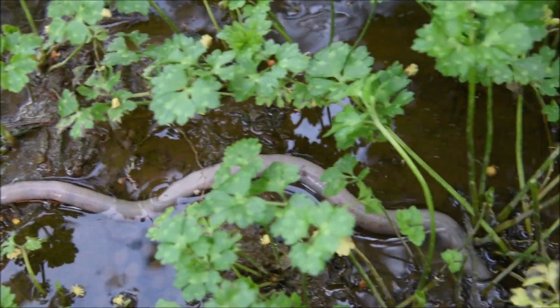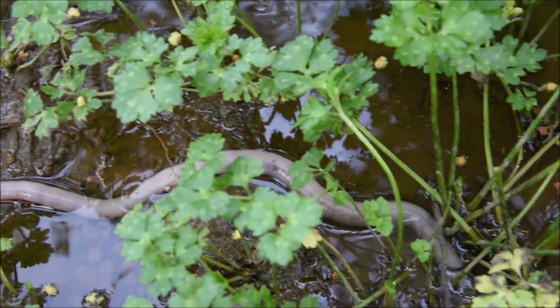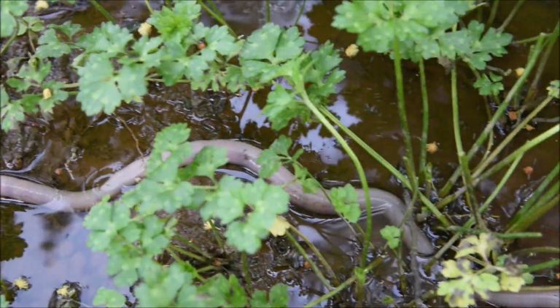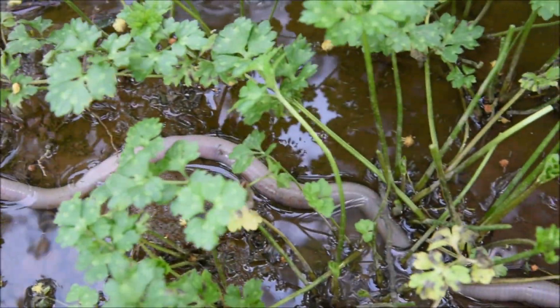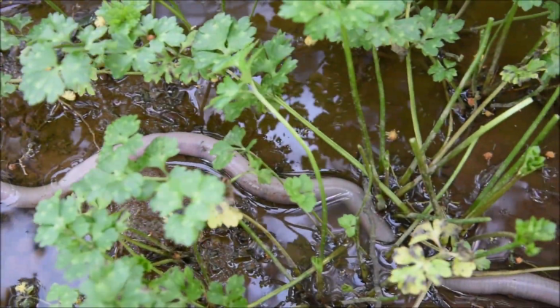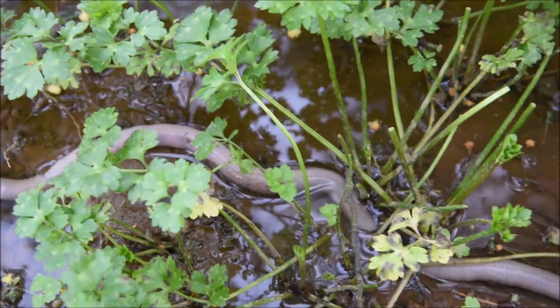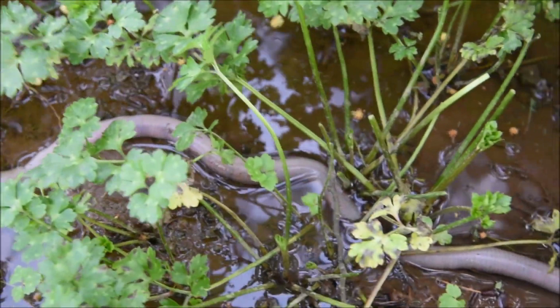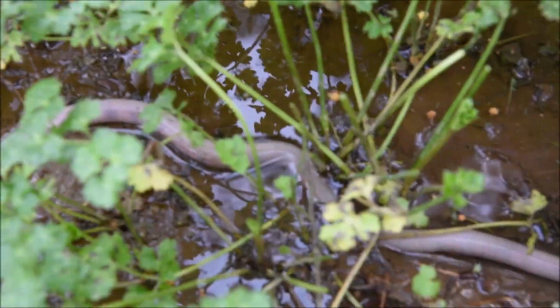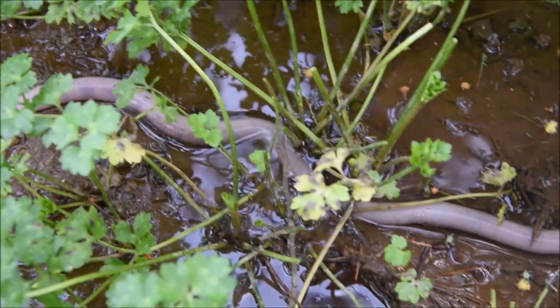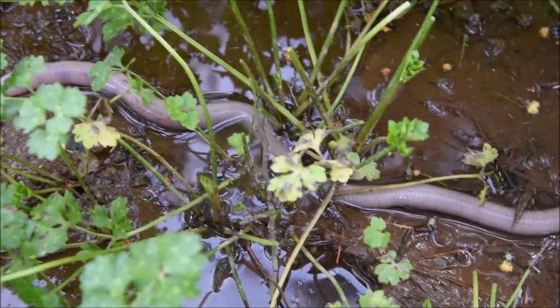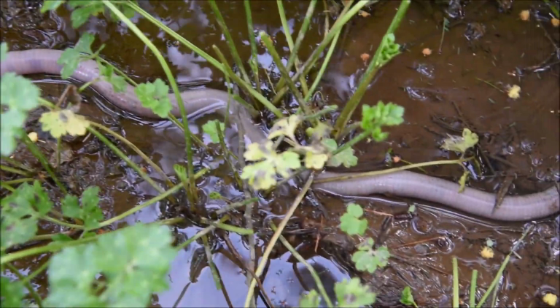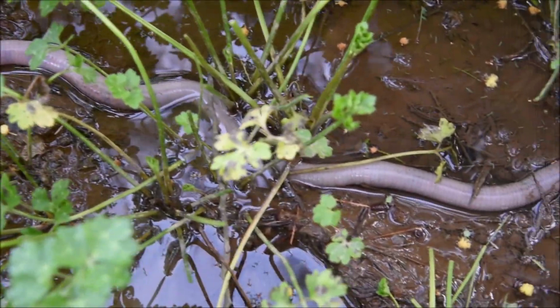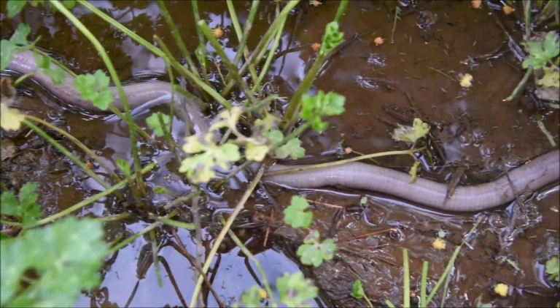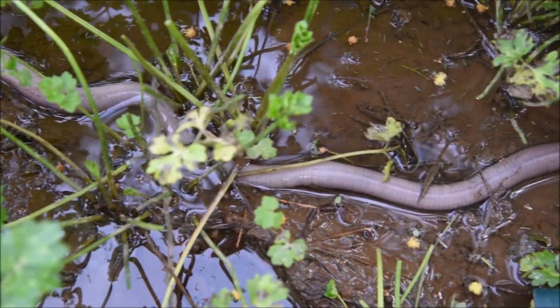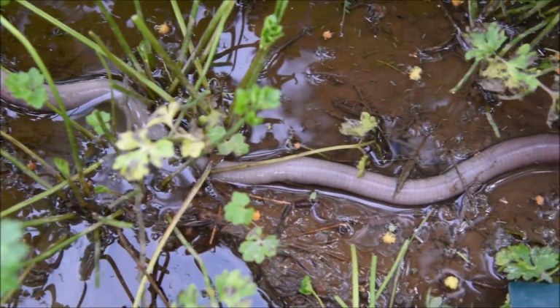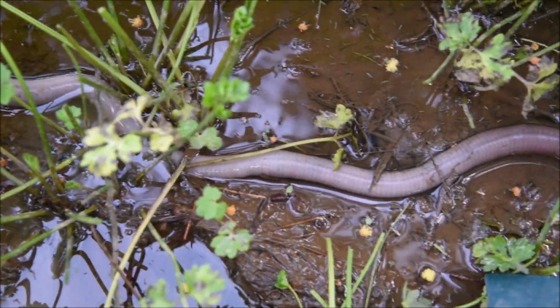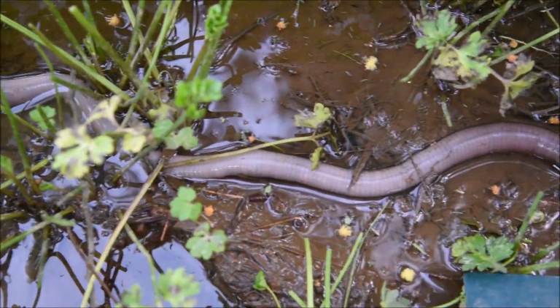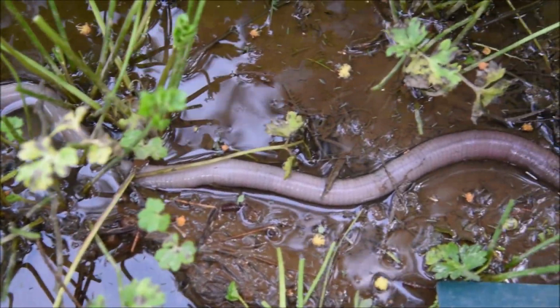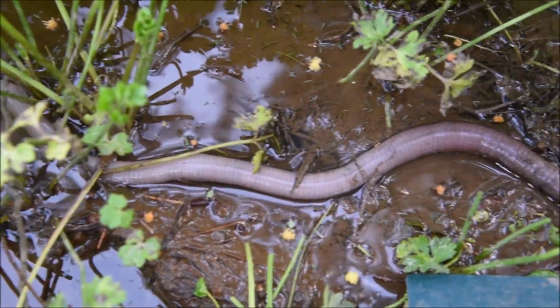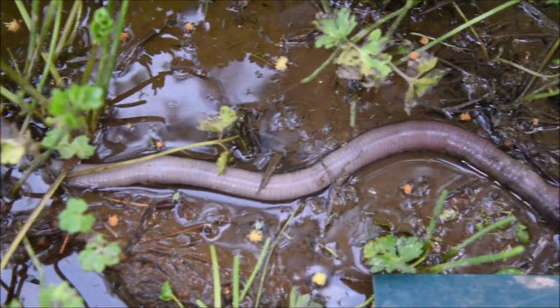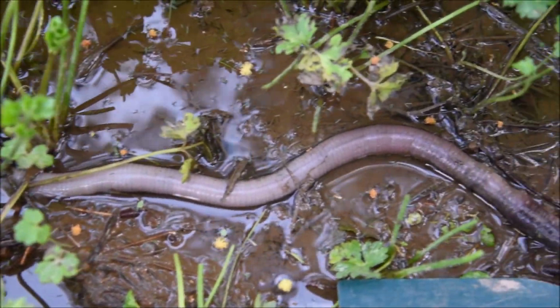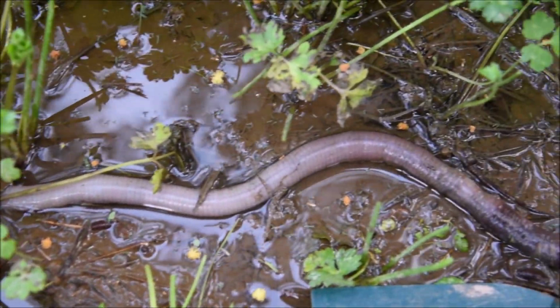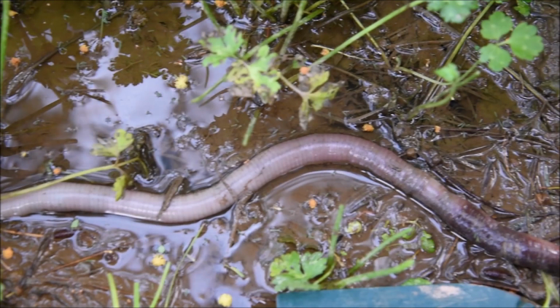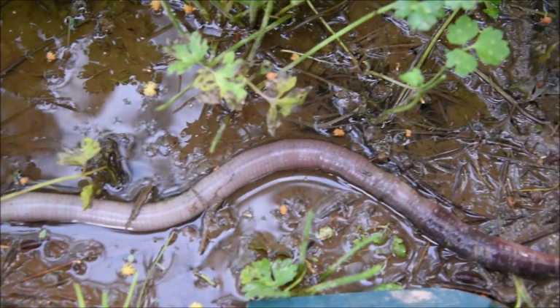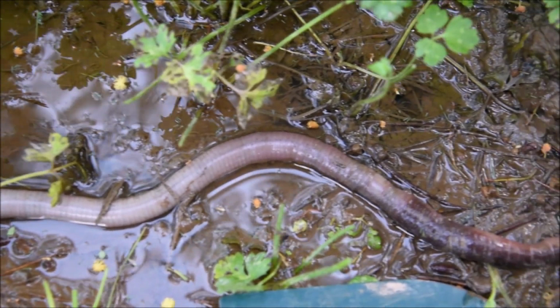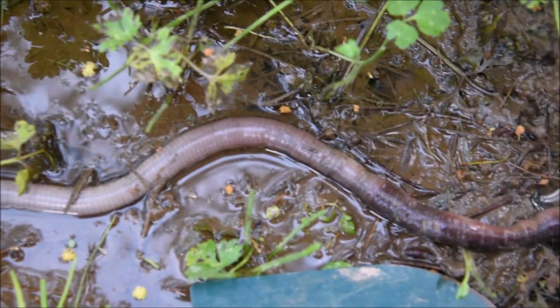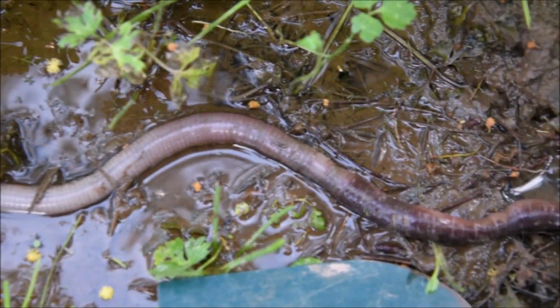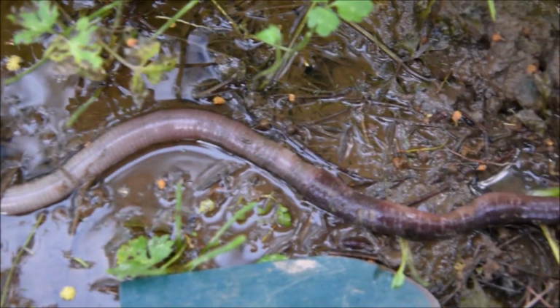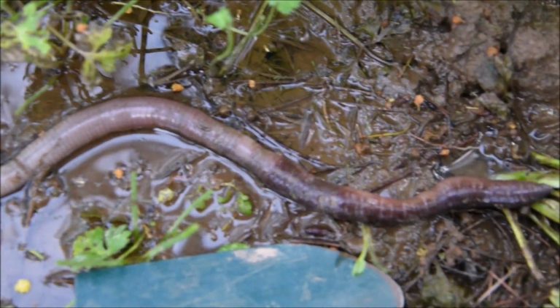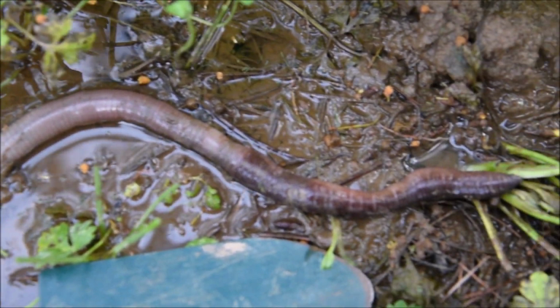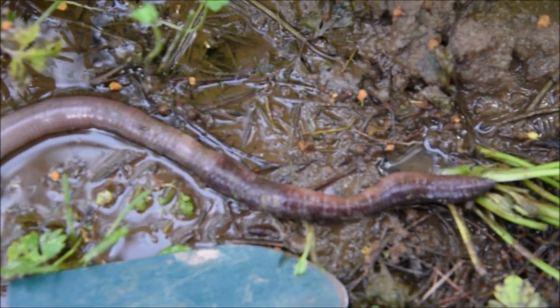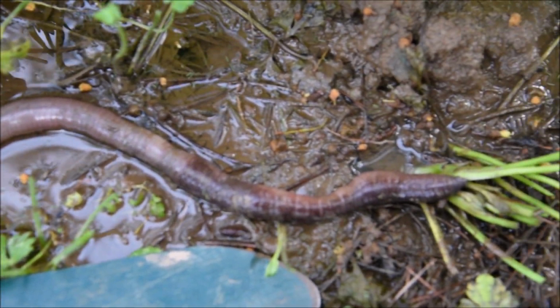We need every single one of these threatened worms. It's still alive.